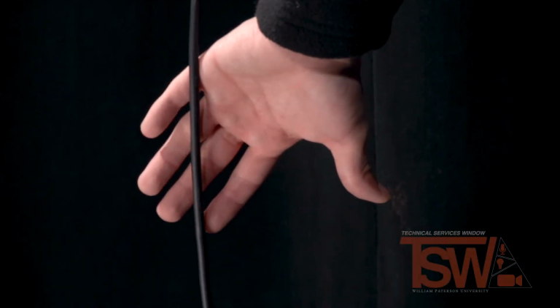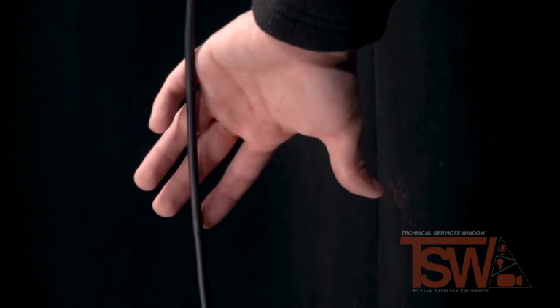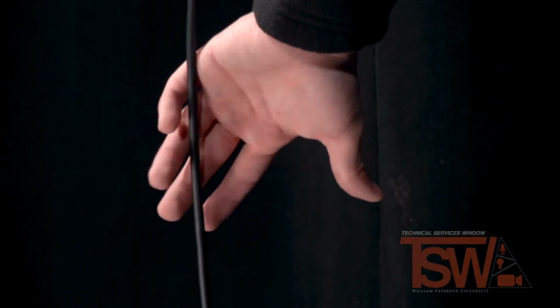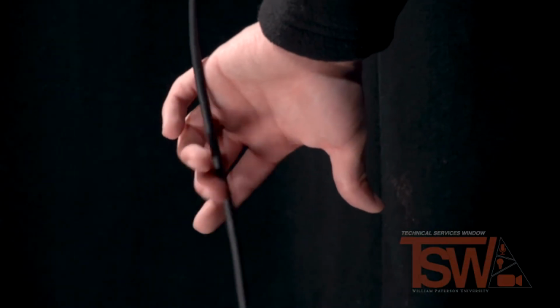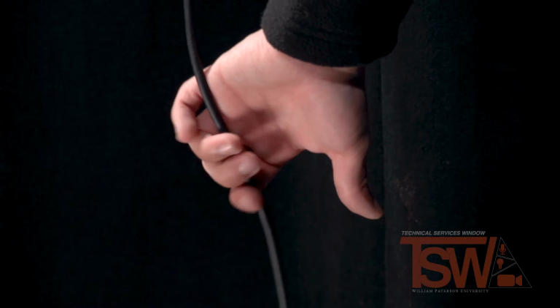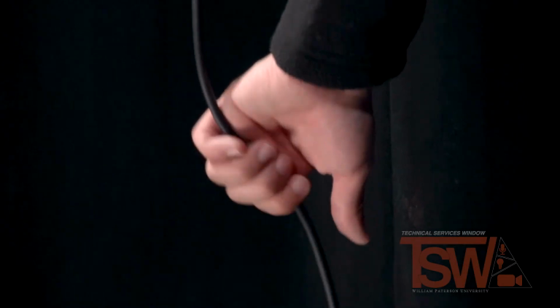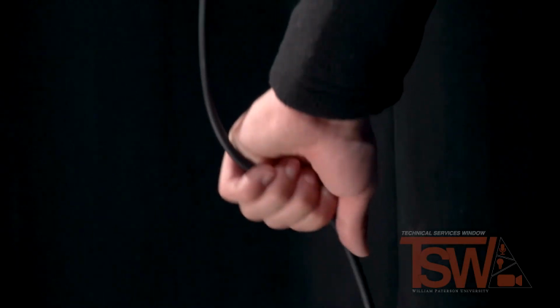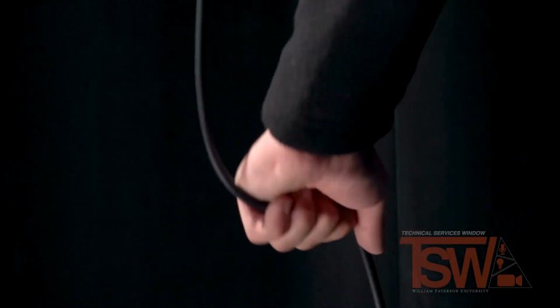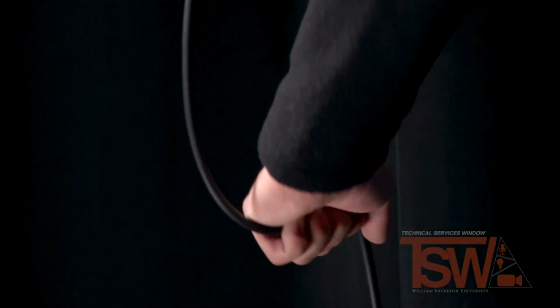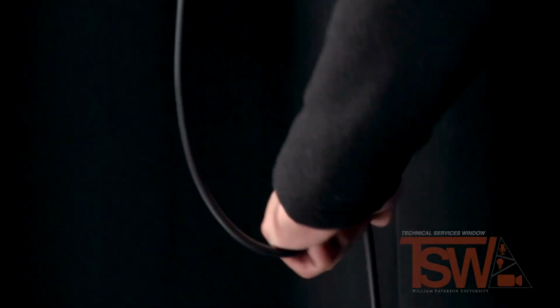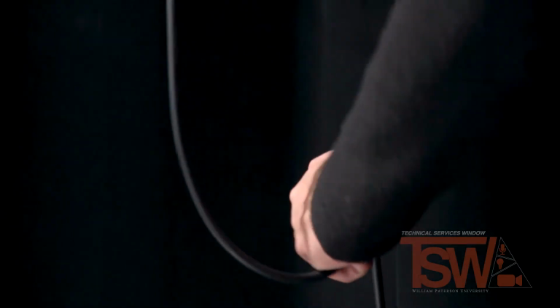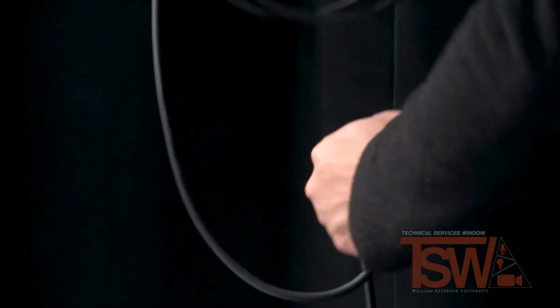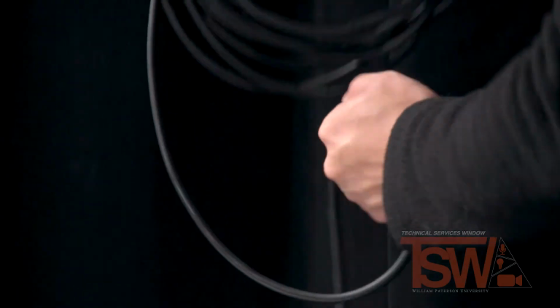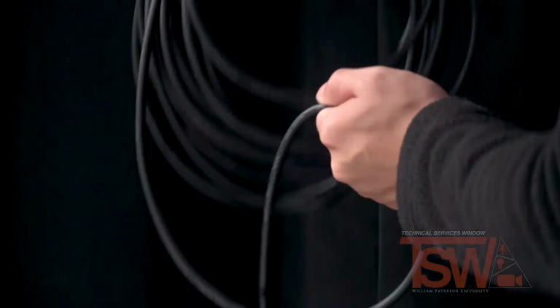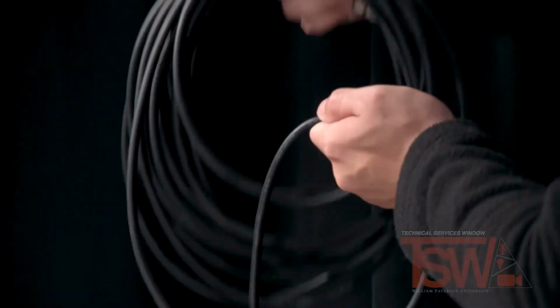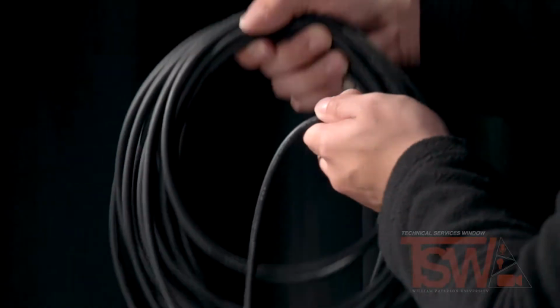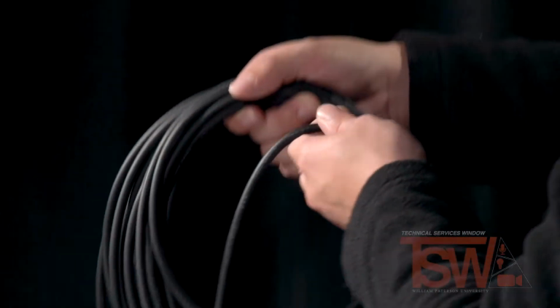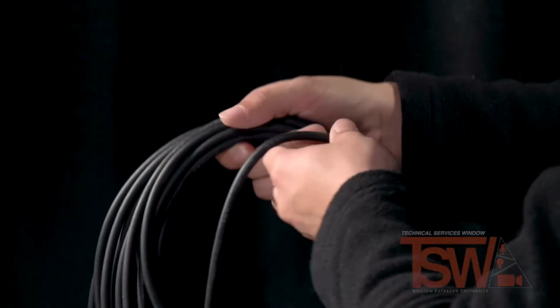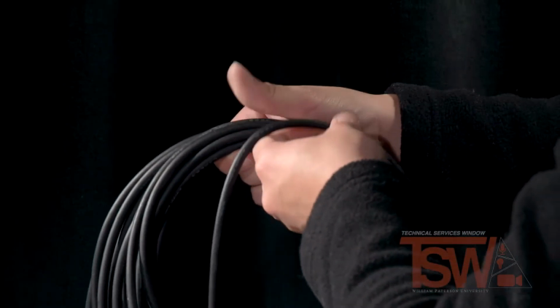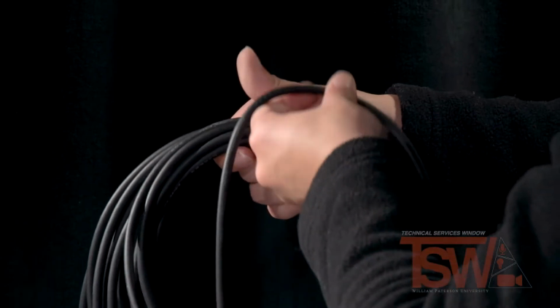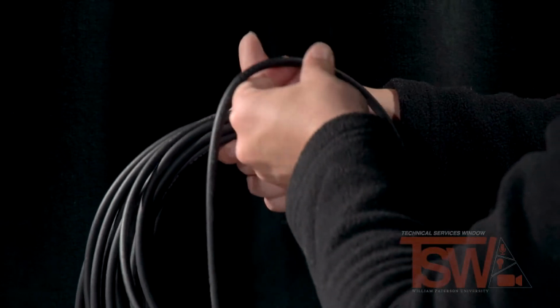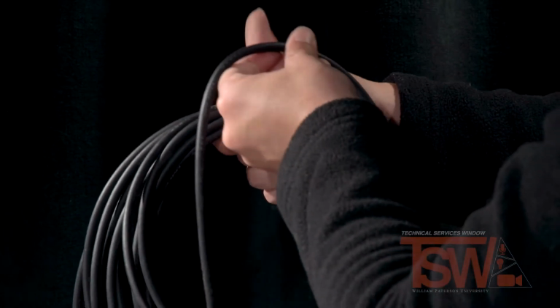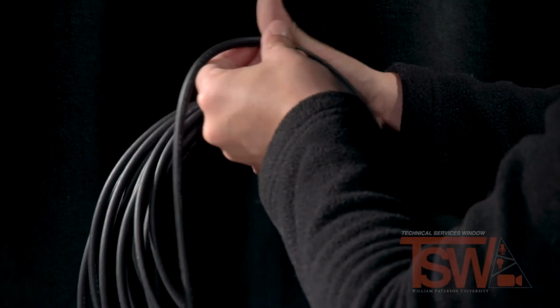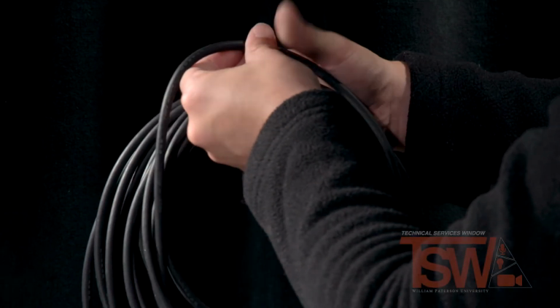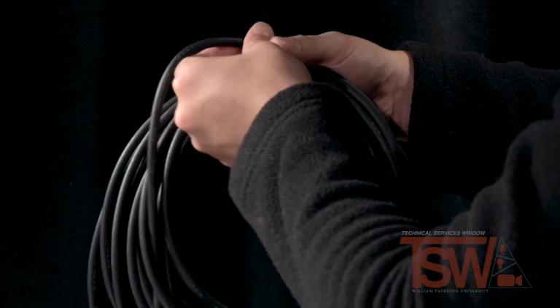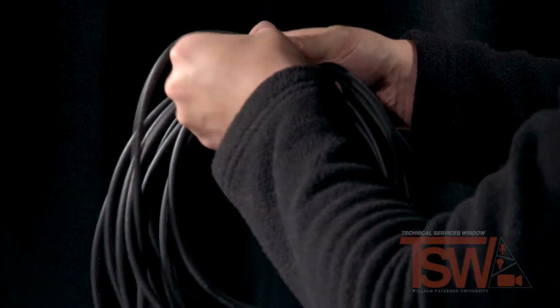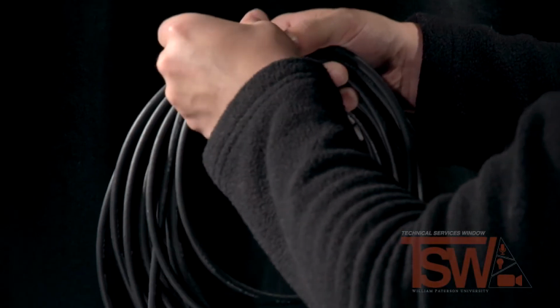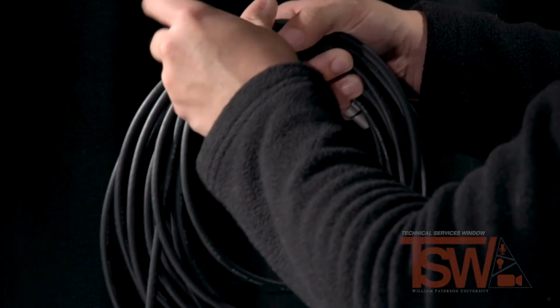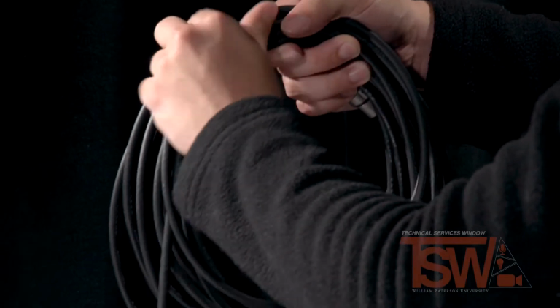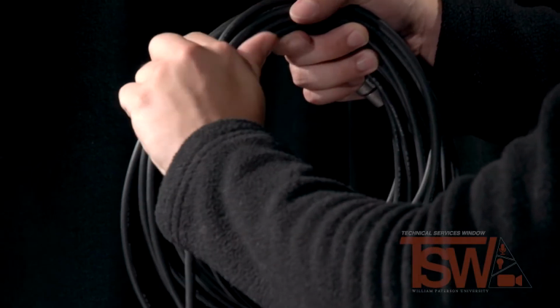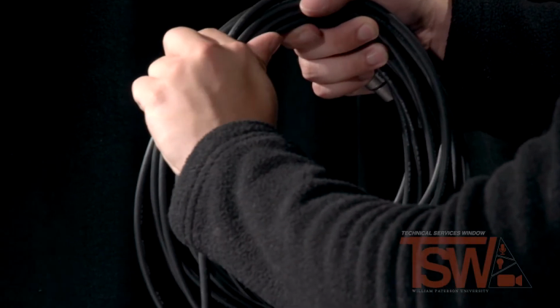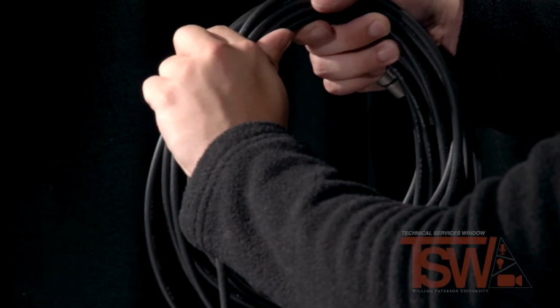It is super important to wrap cables this way as it prevents tangling and unnecessary damage.